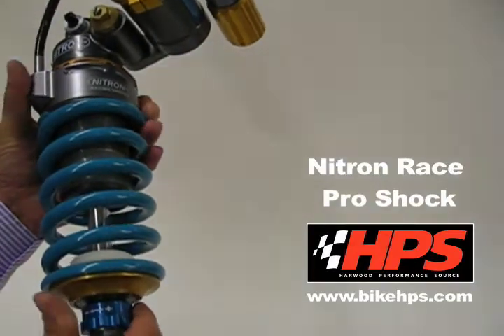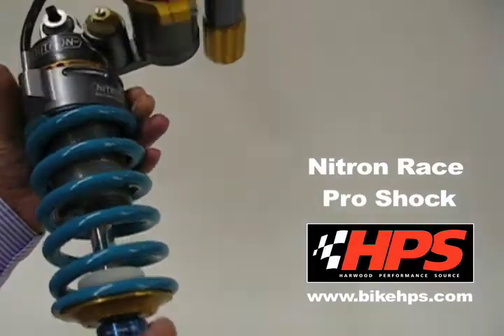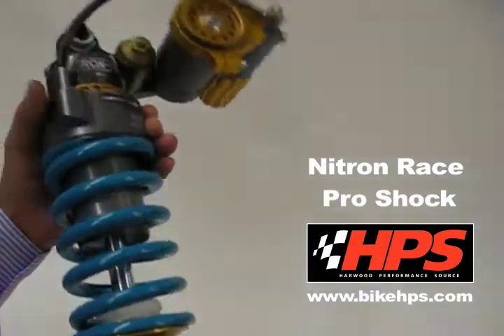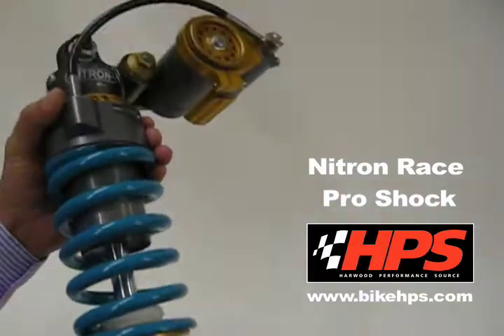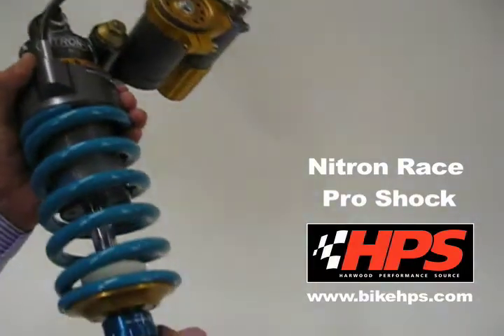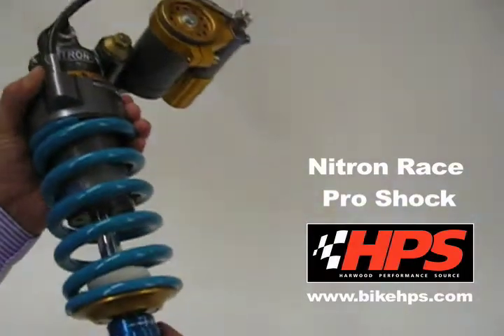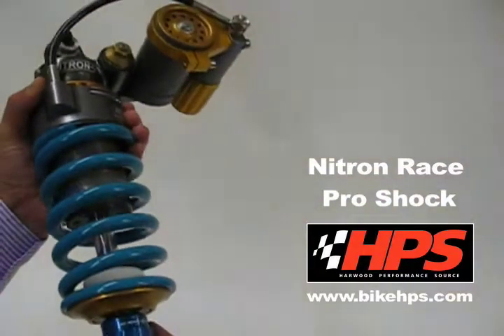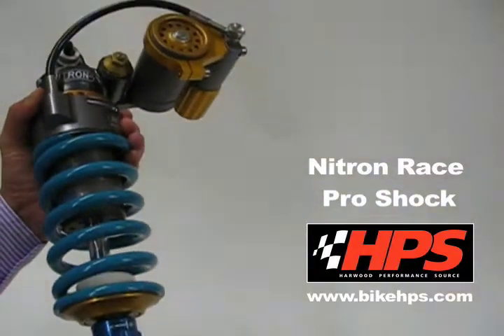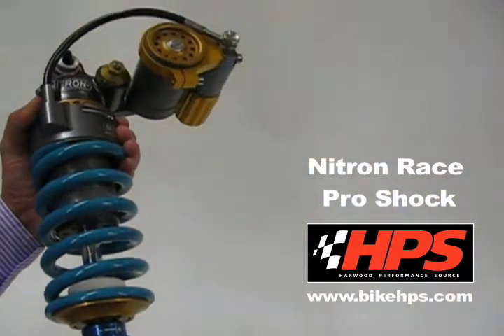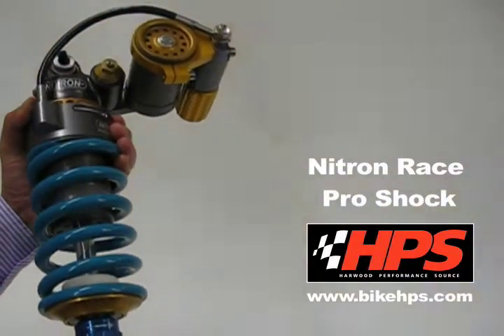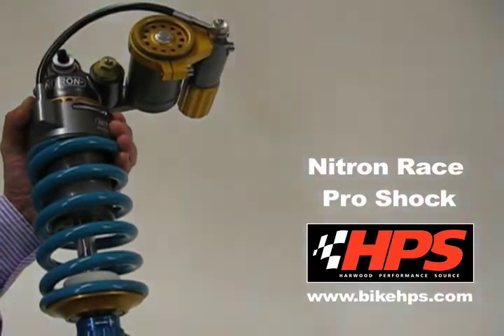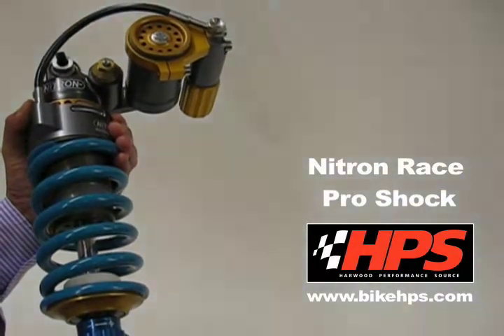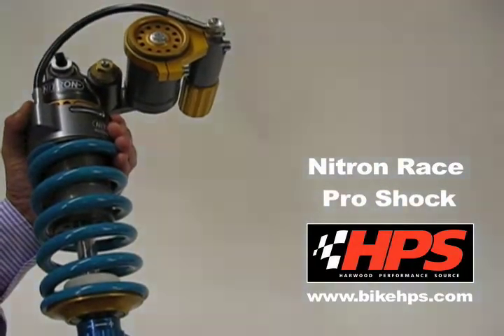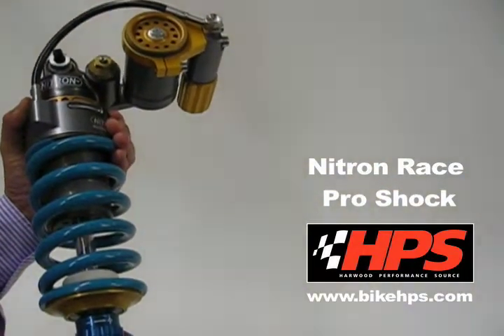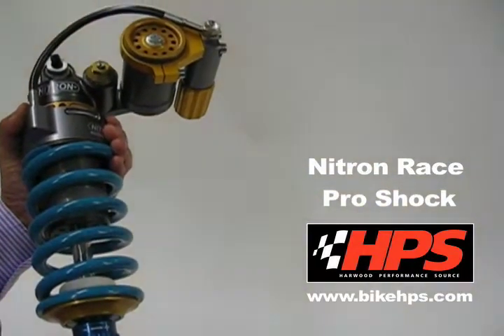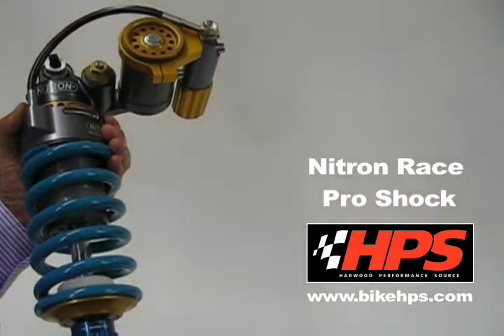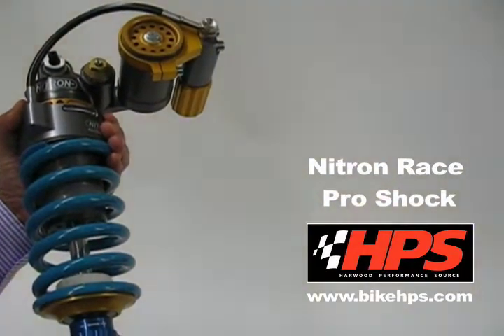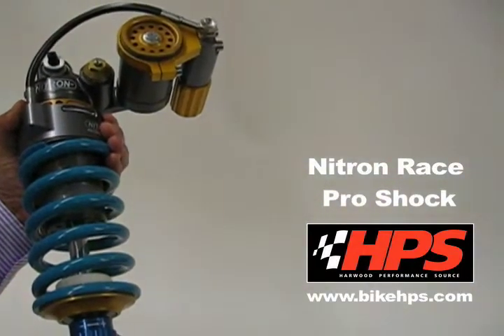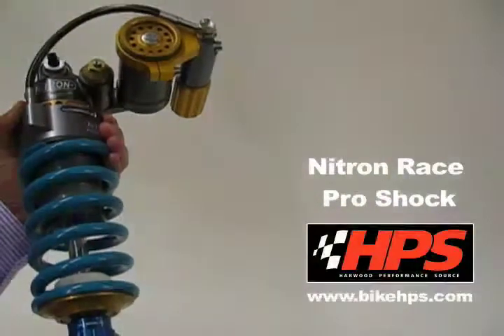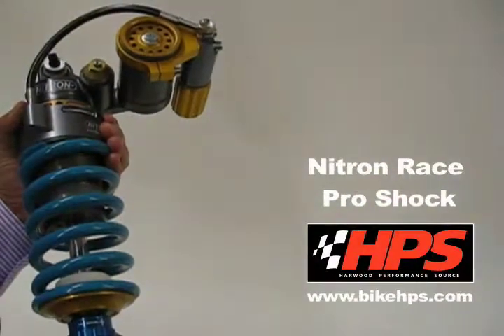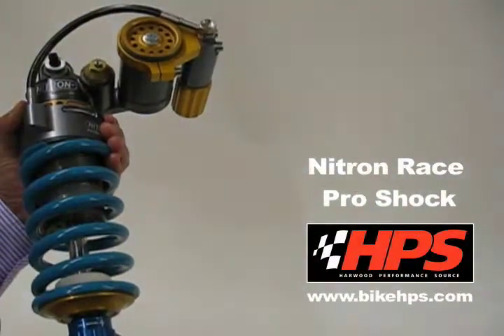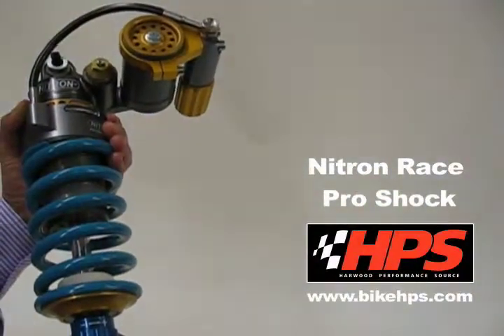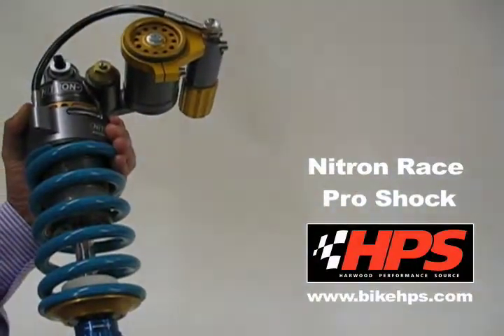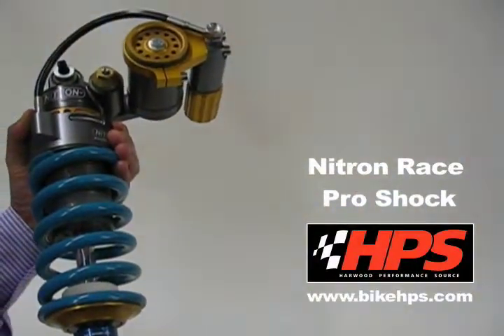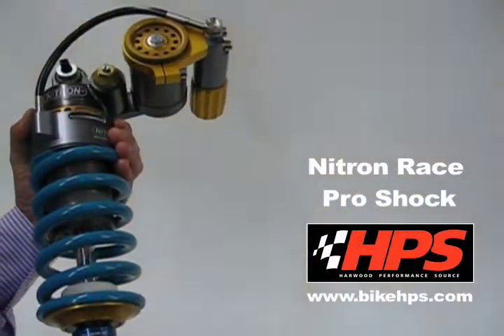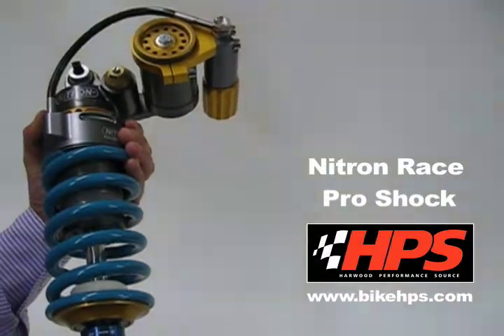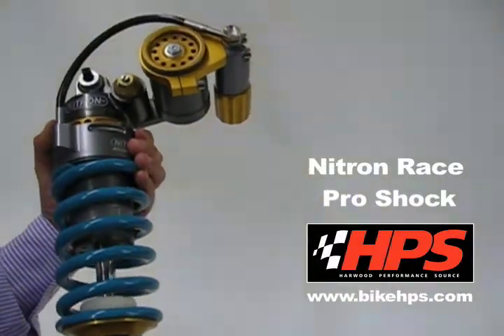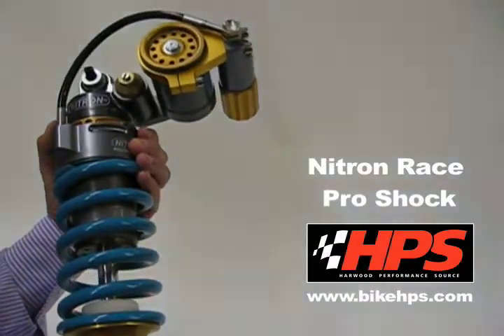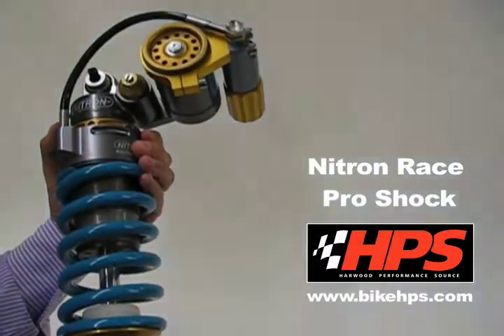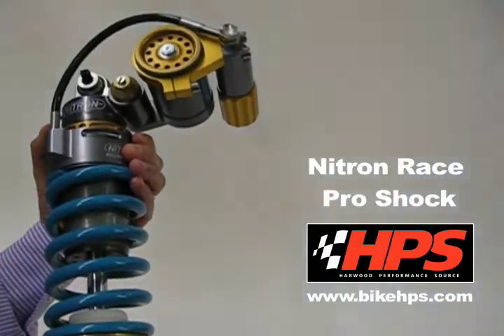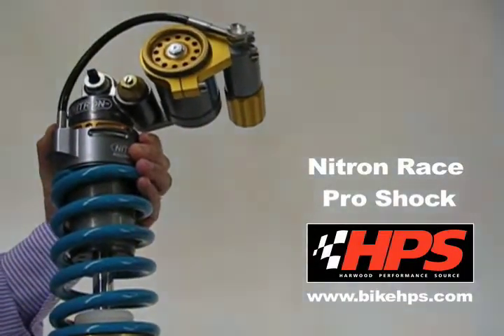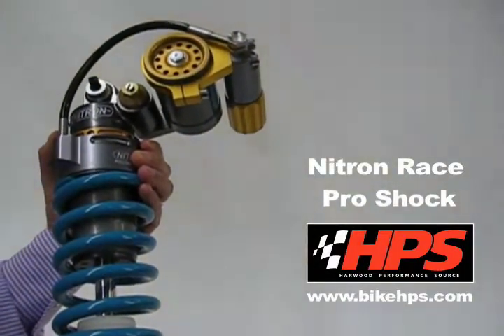So this, we feel, is the best value high-end shock we offer. If you need any more details, please give us a call.